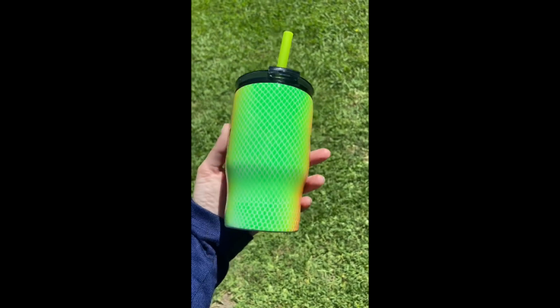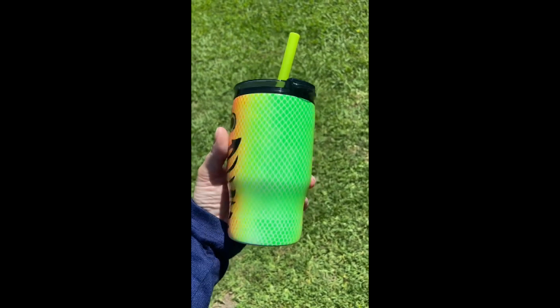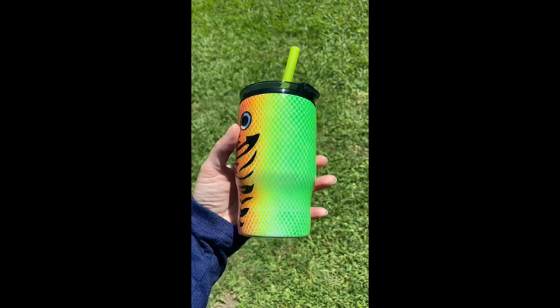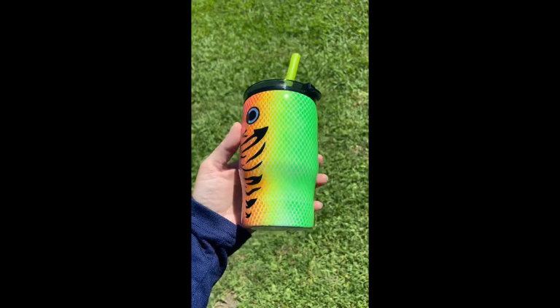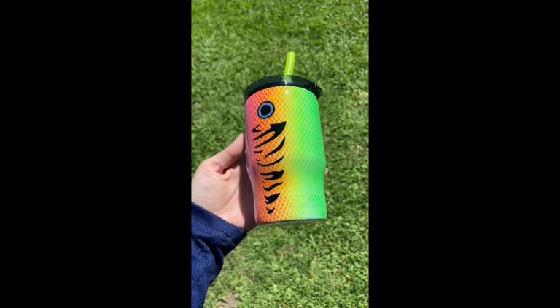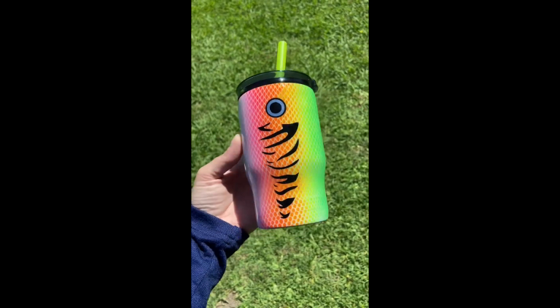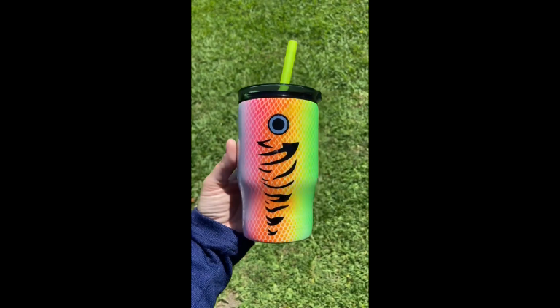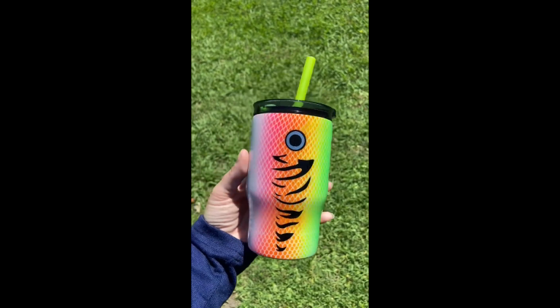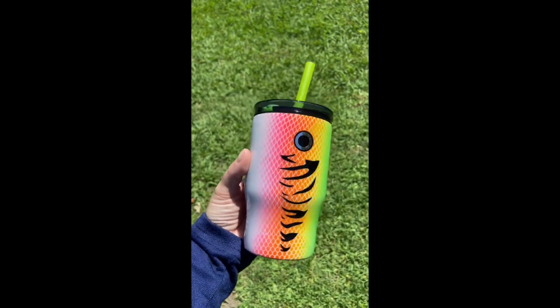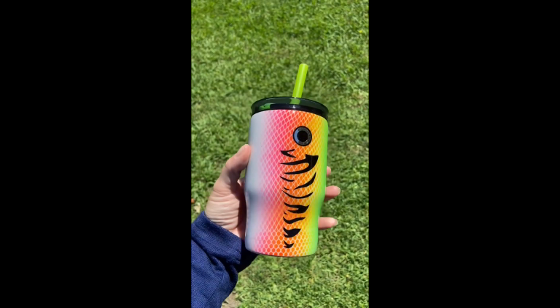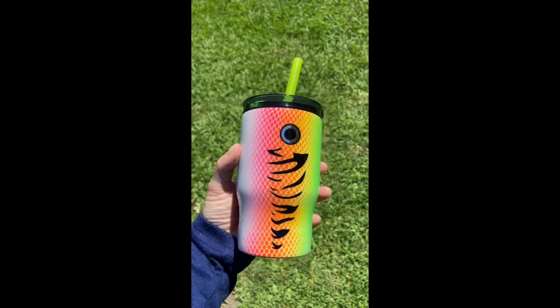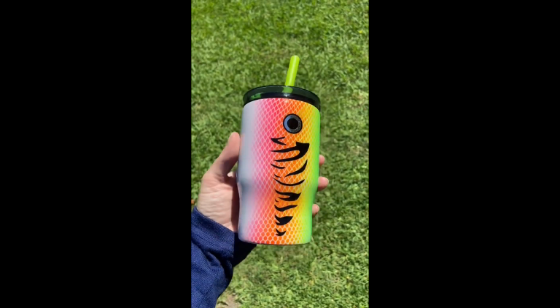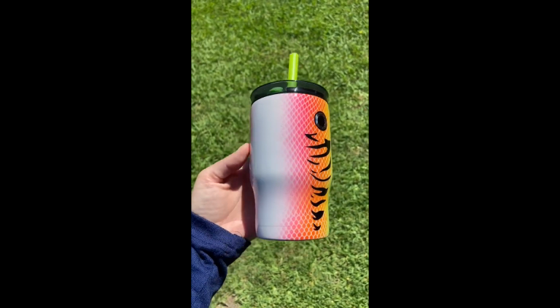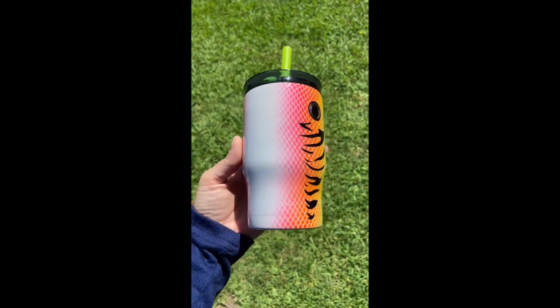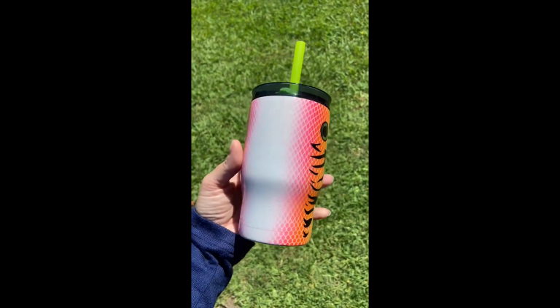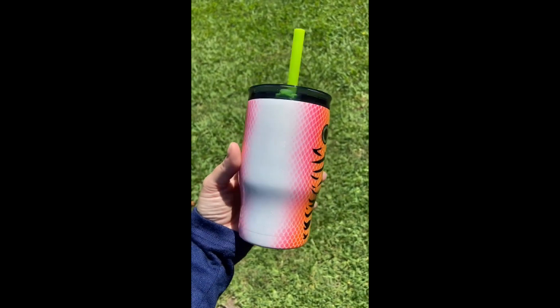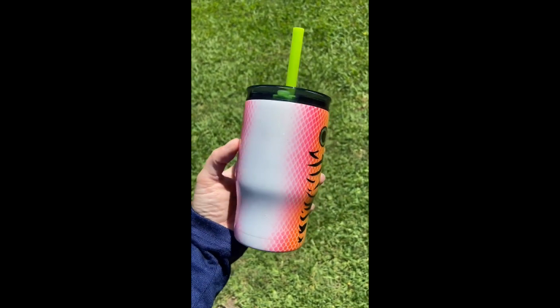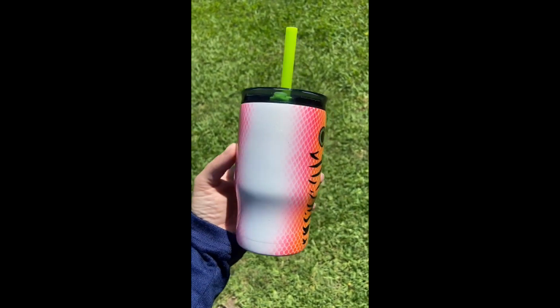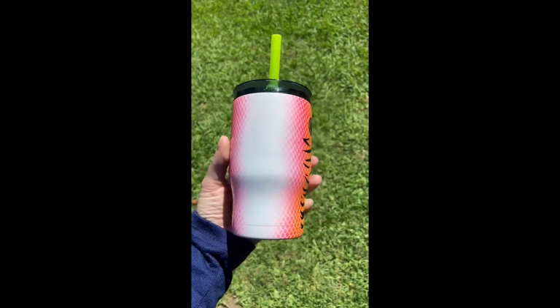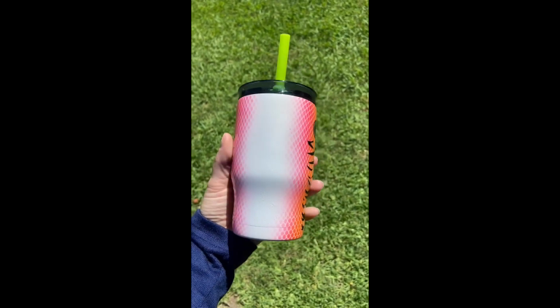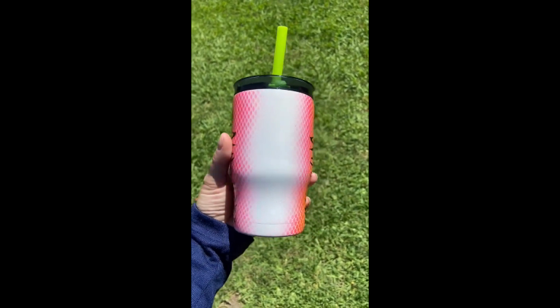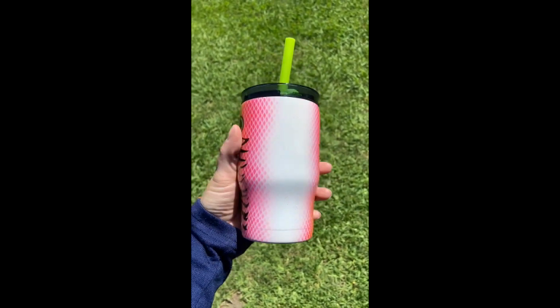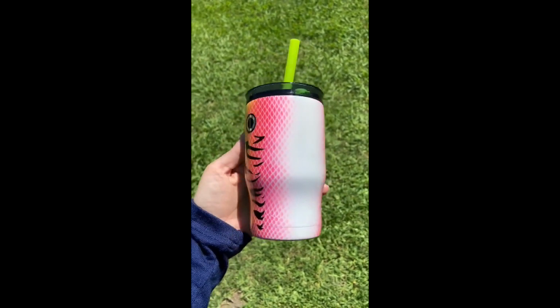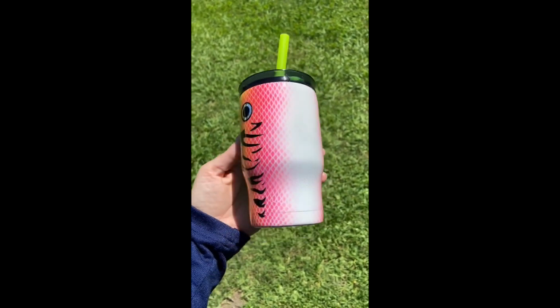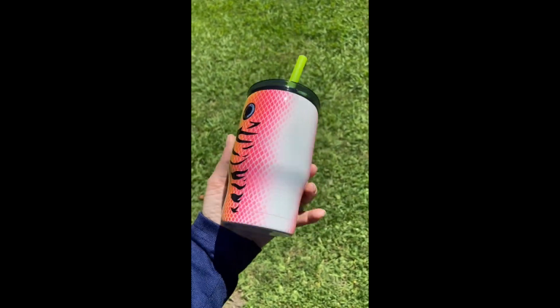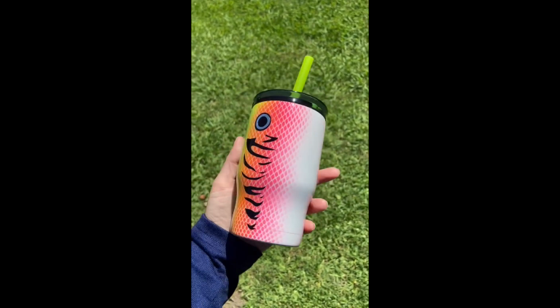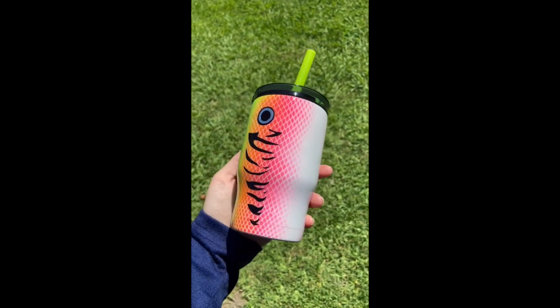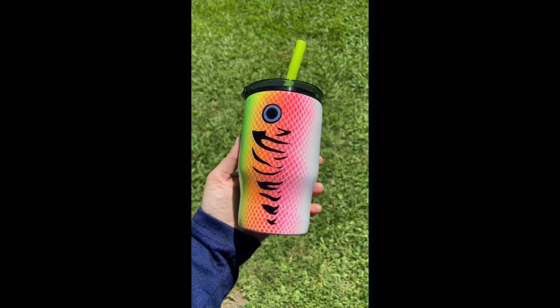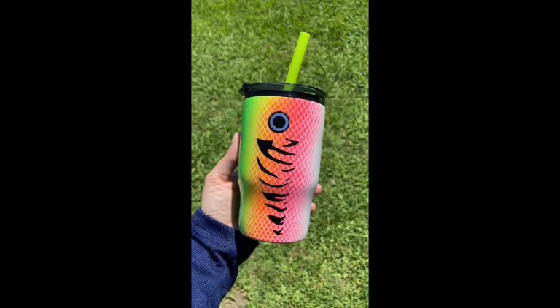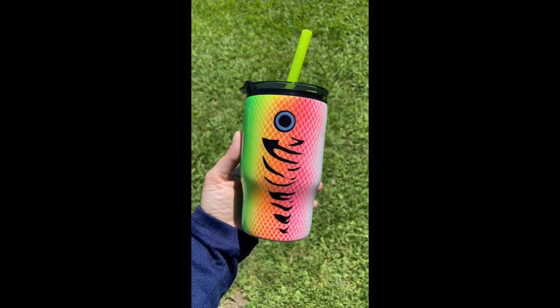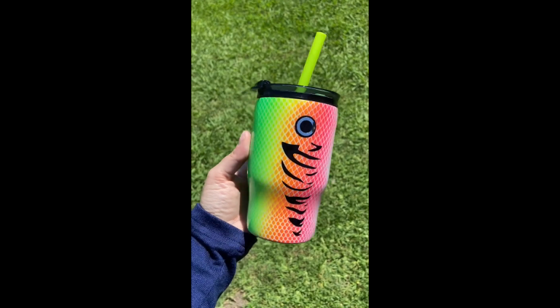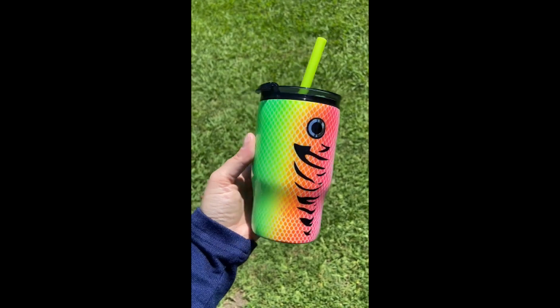Hey guys, welcome back to my channel. I'm Amber of Prairie Angel Crafts, and today I'm going to be showing you how to make this fishing lure tumbler.